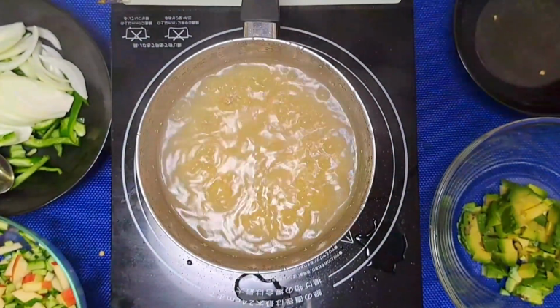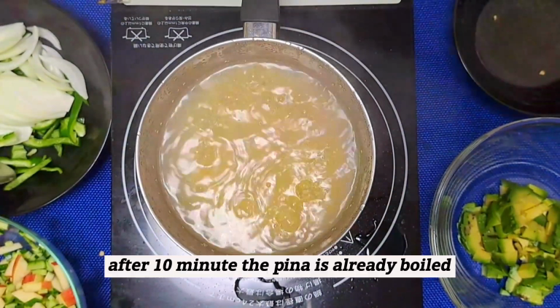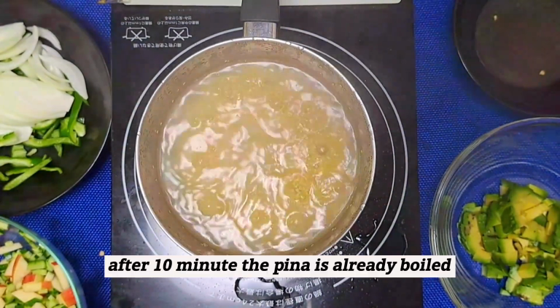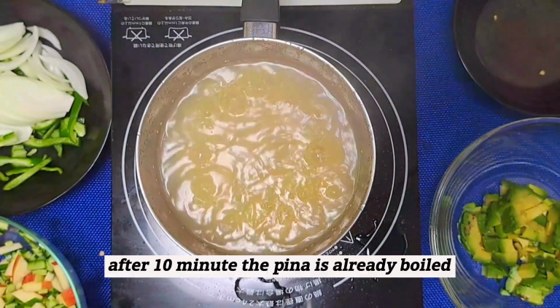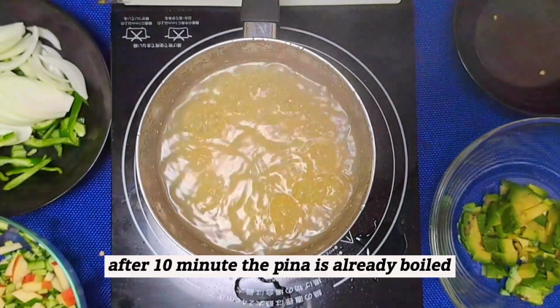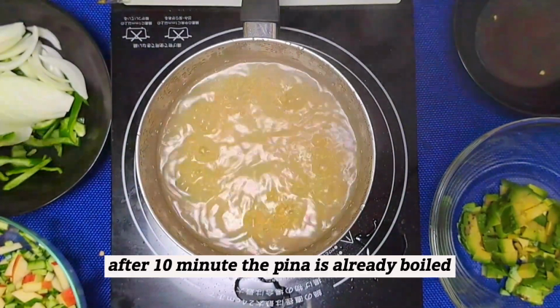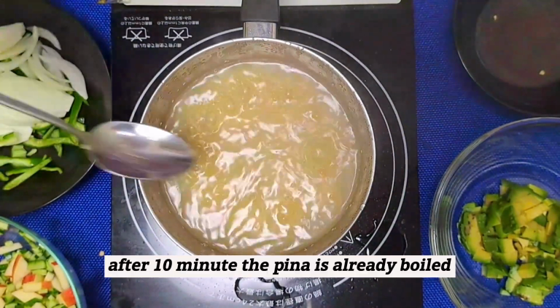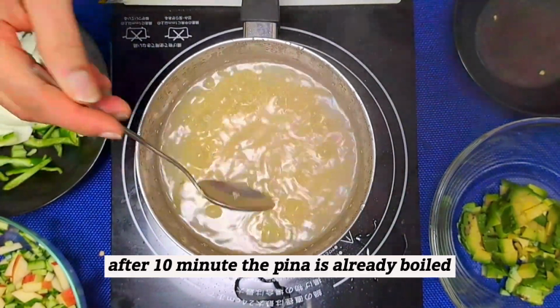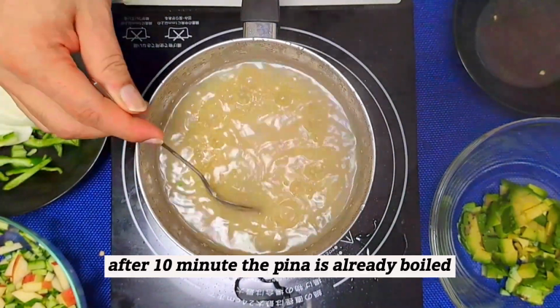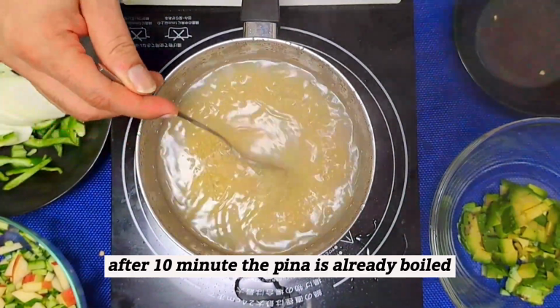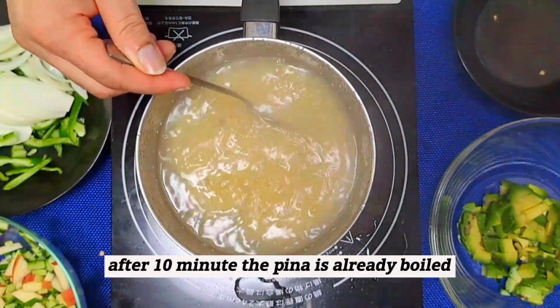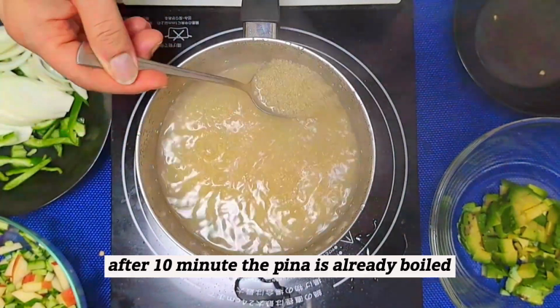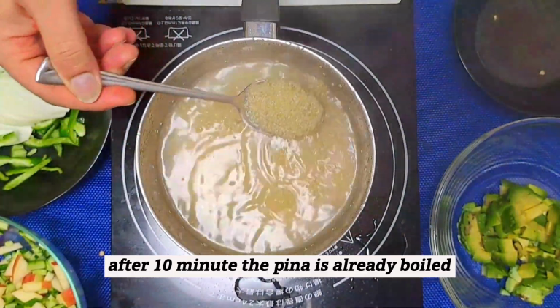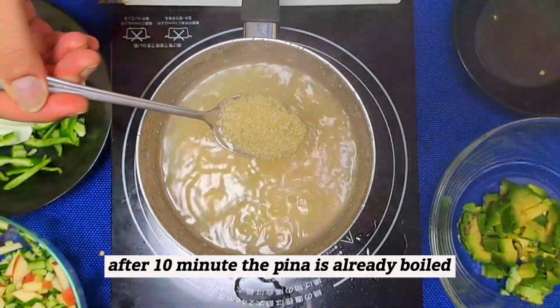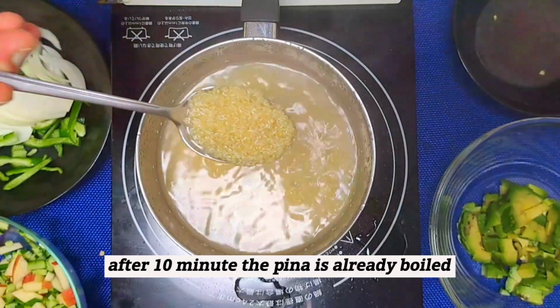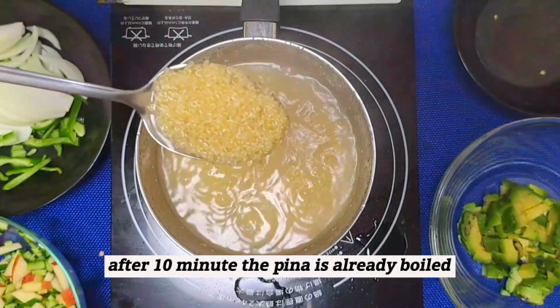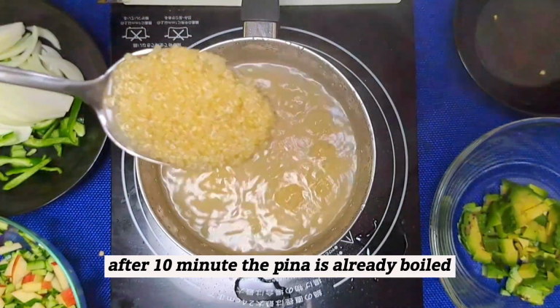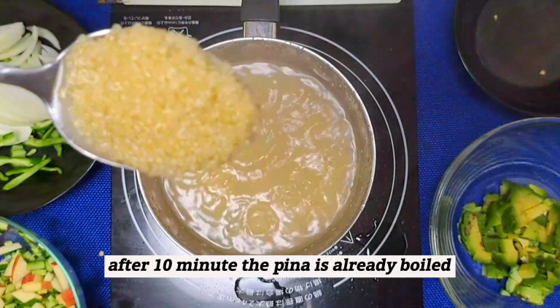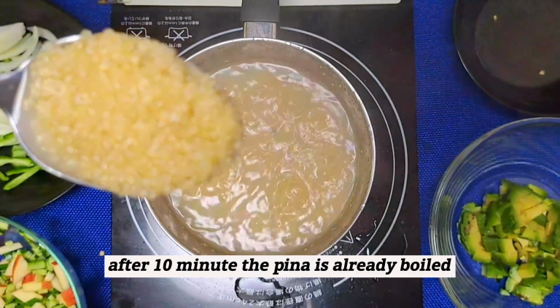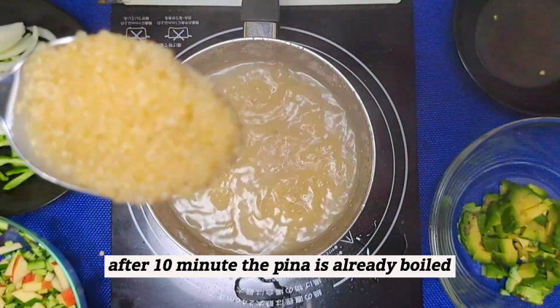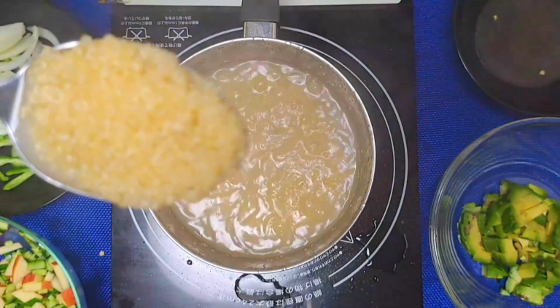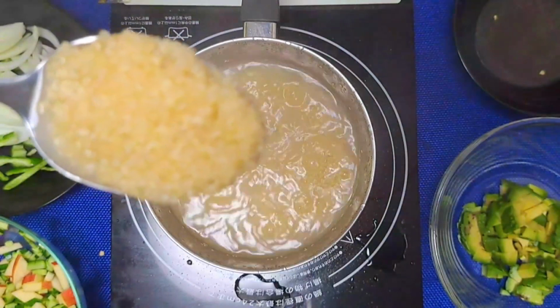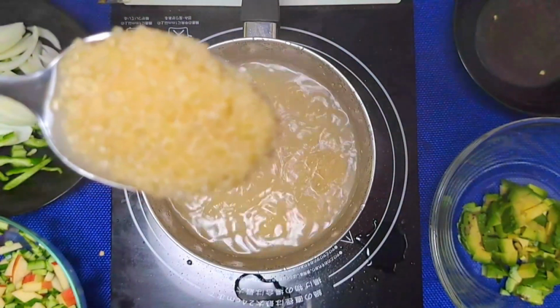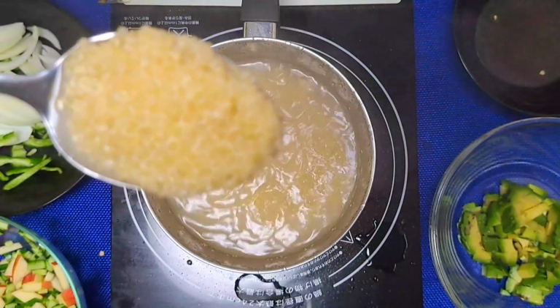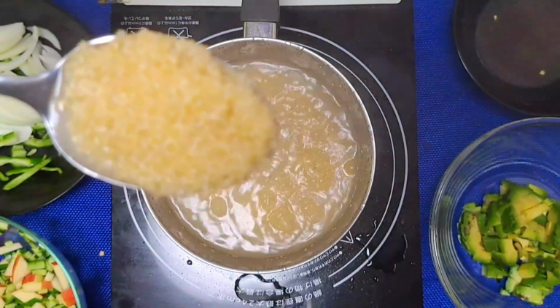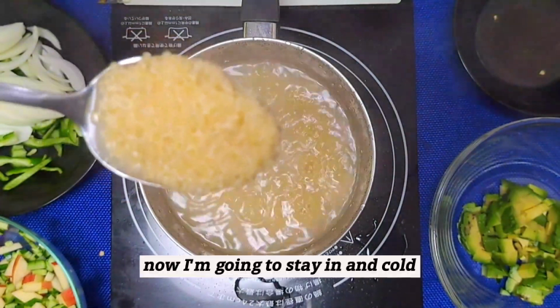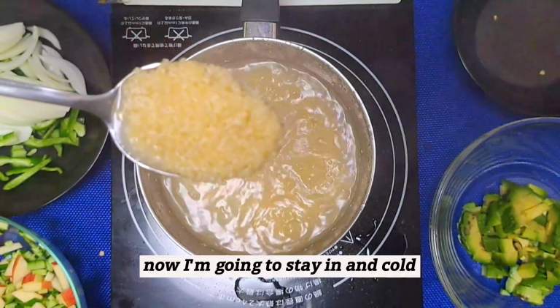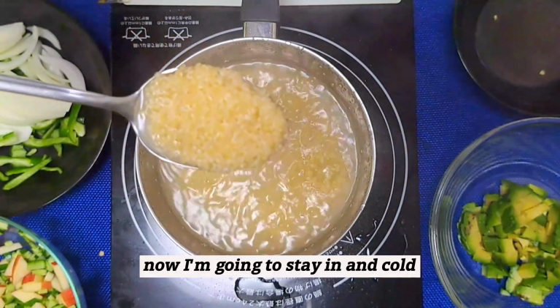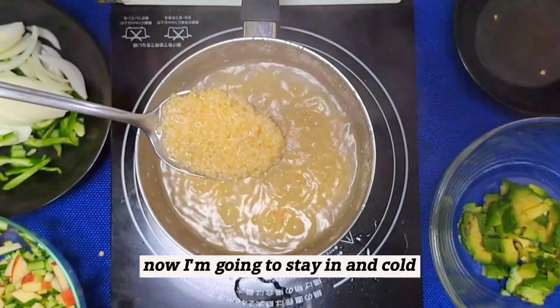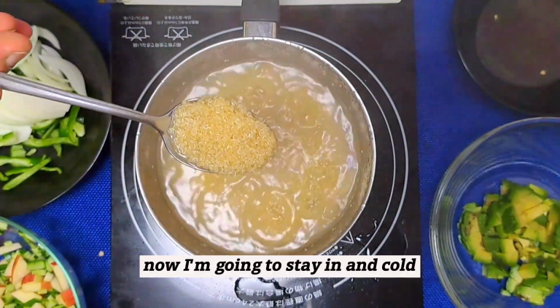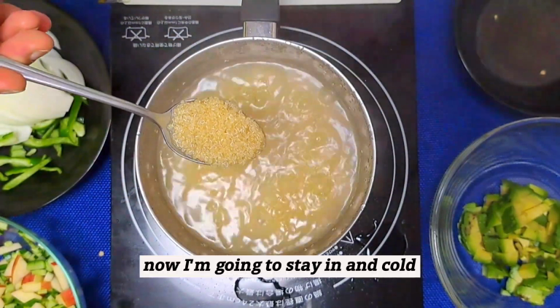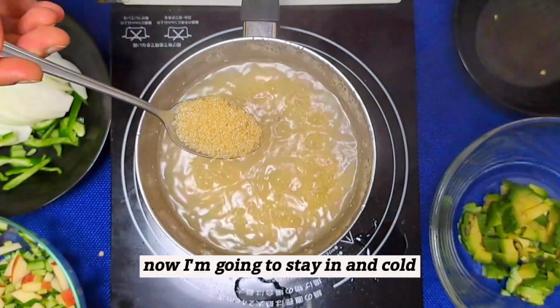After 10 minutes, the quinoa is already boiled. Now I am going to strain and cool it.